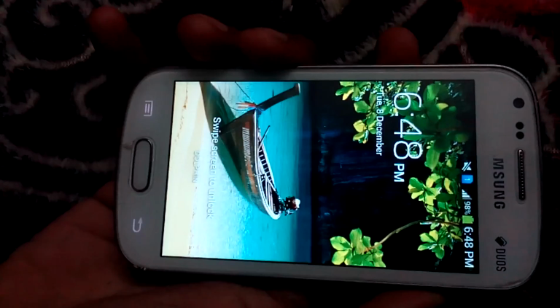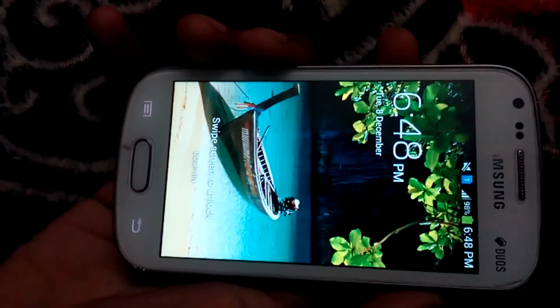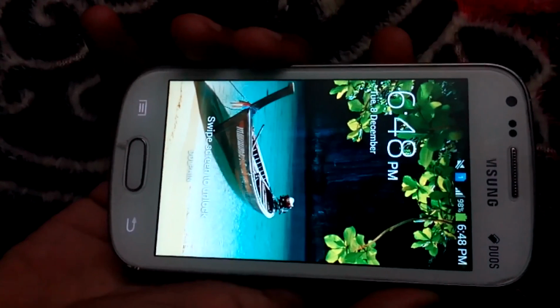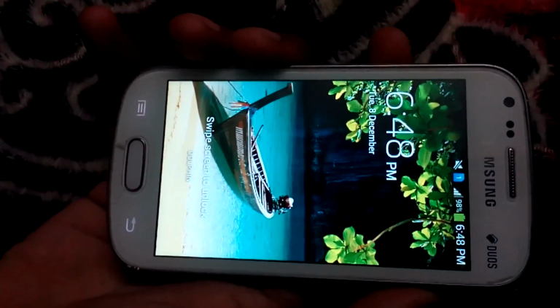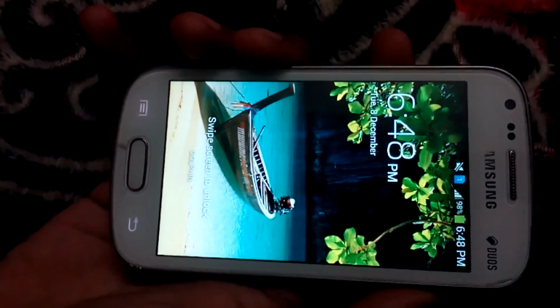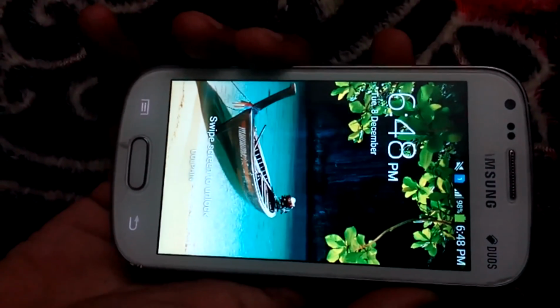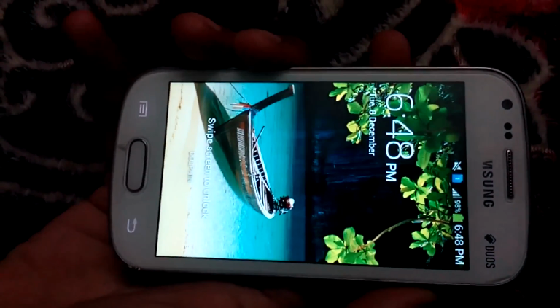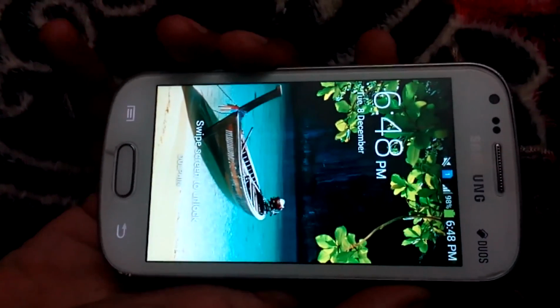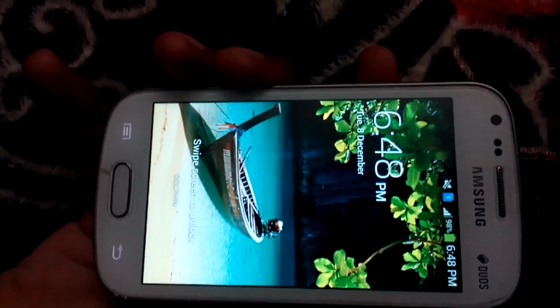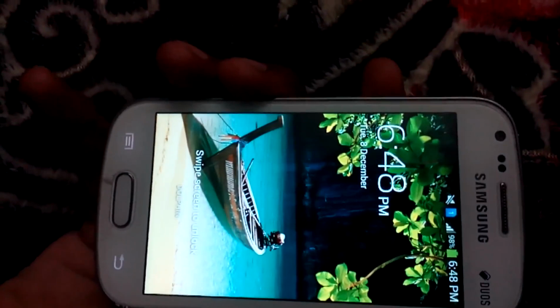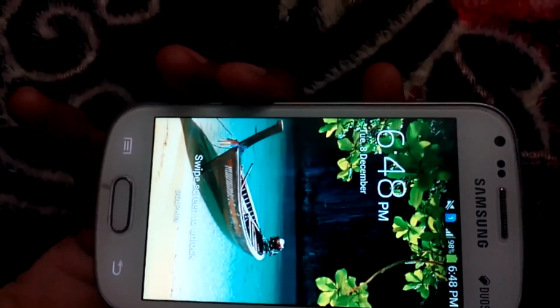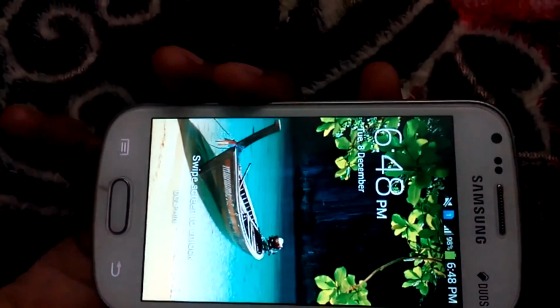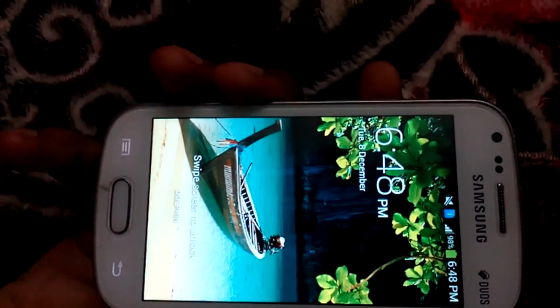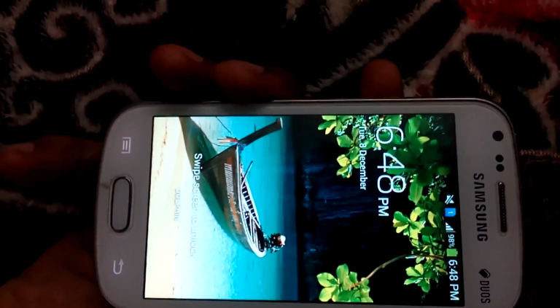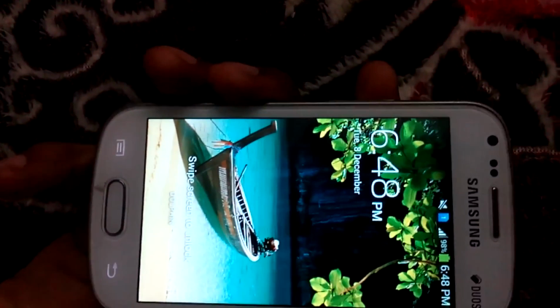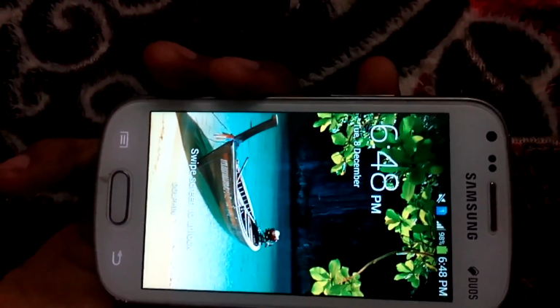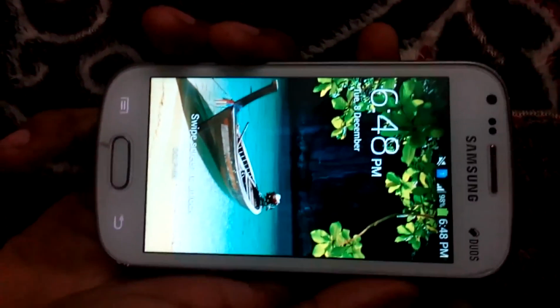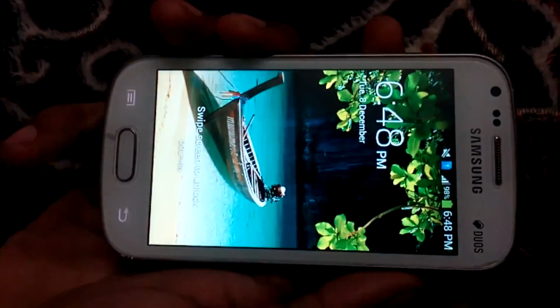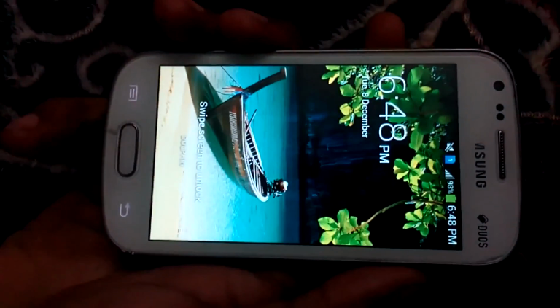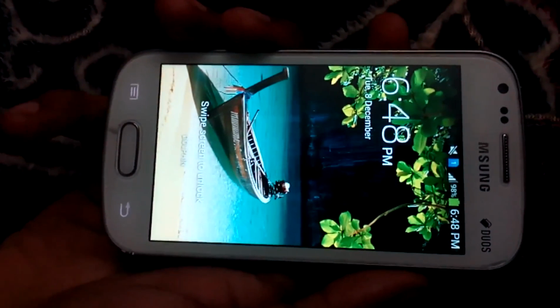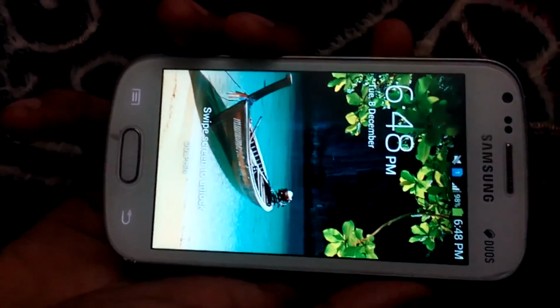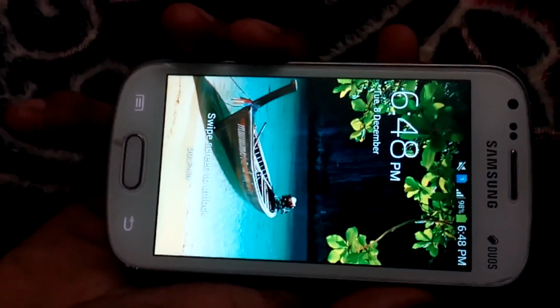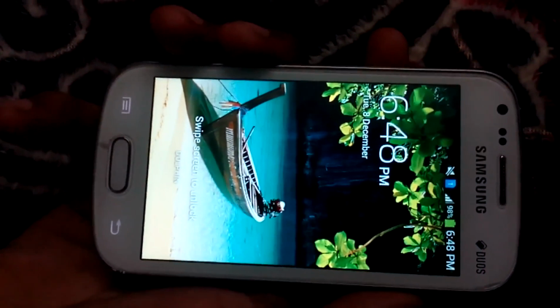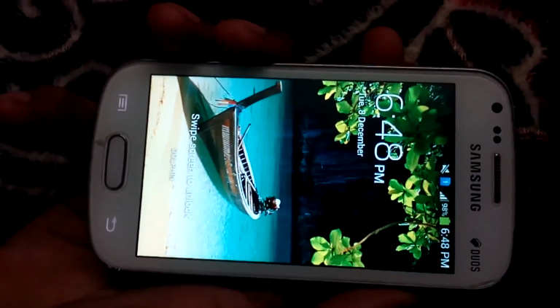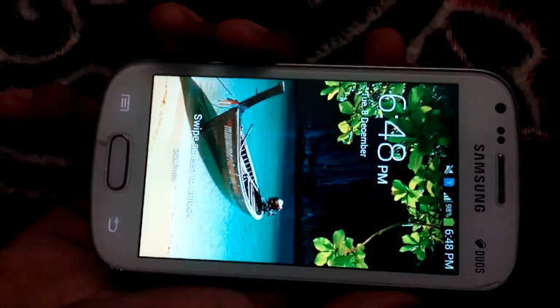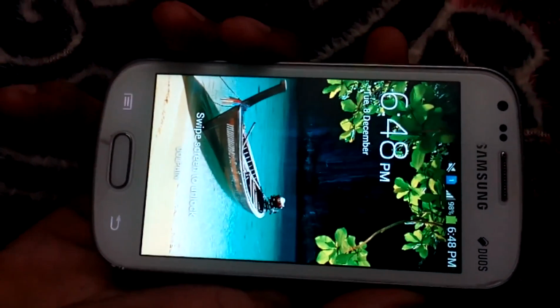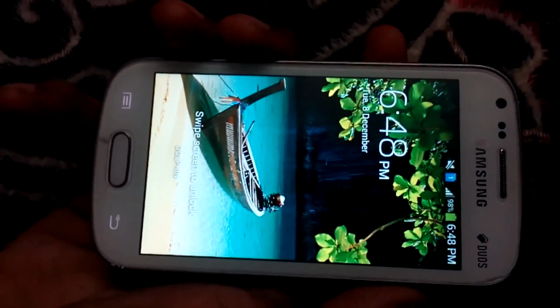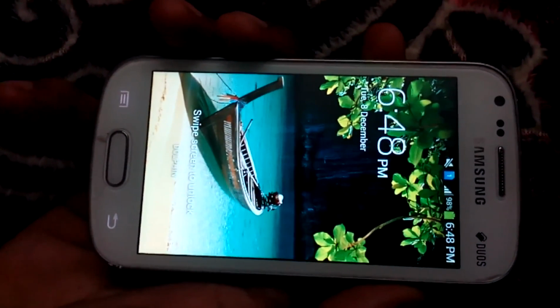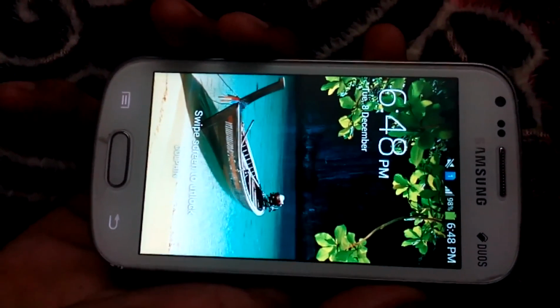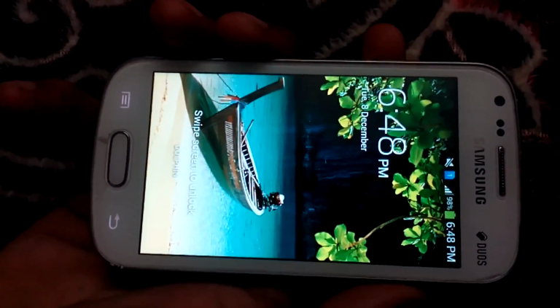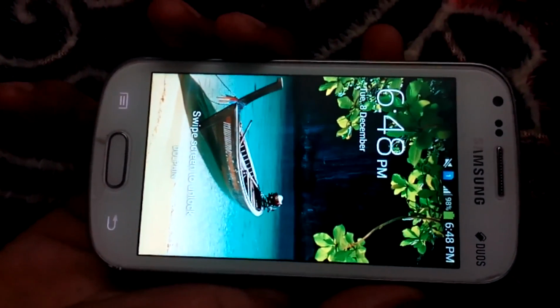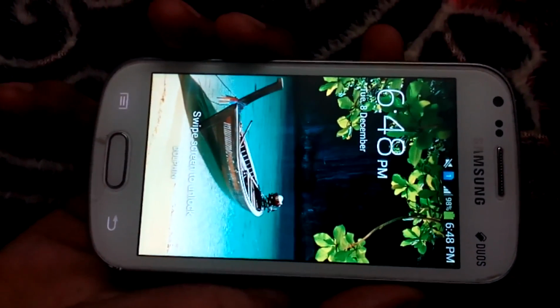So guys, what's up. Today I am going to show you how to install TWRP and root your device.